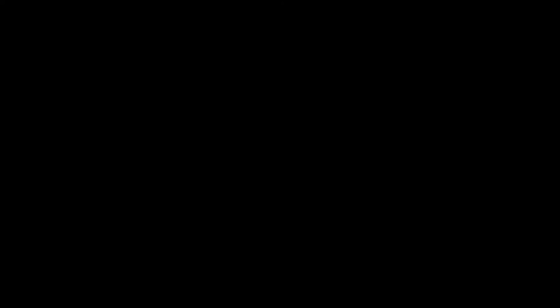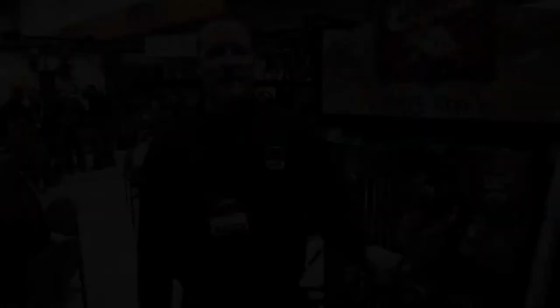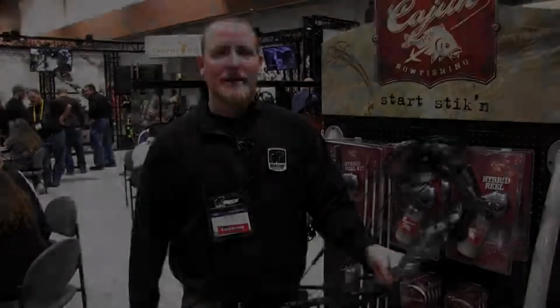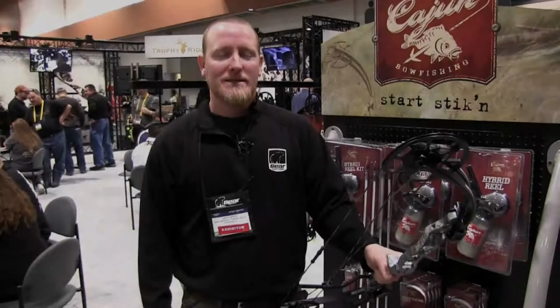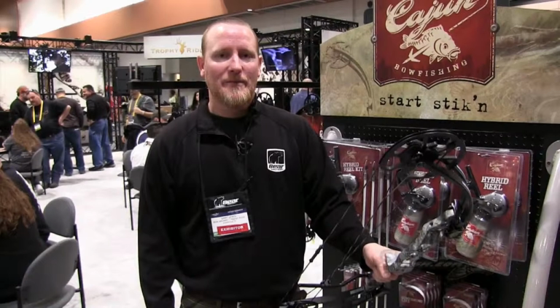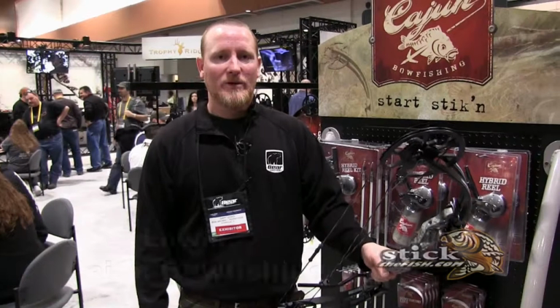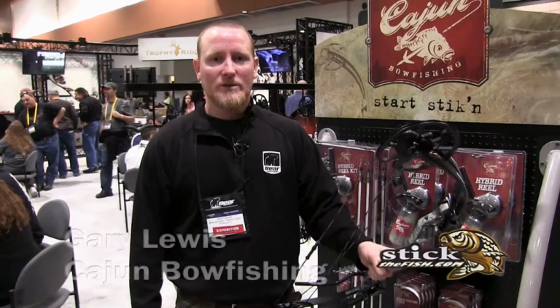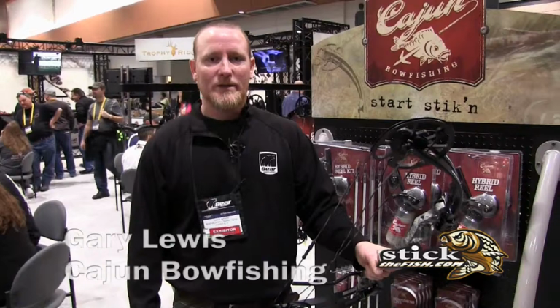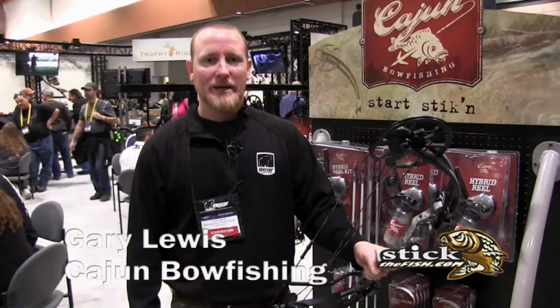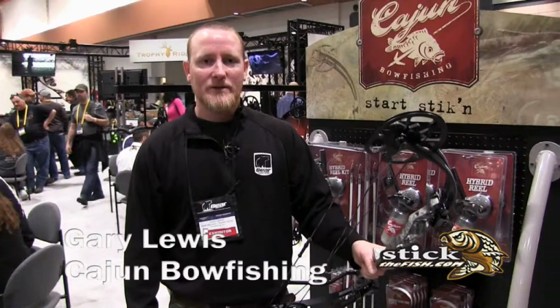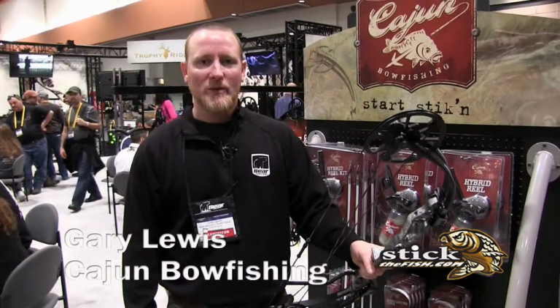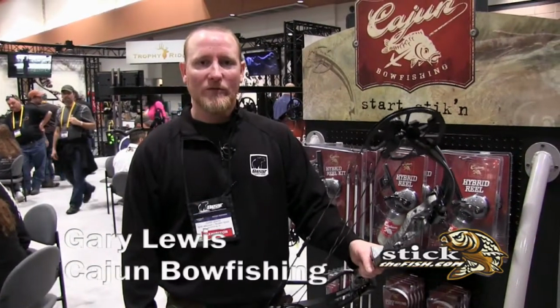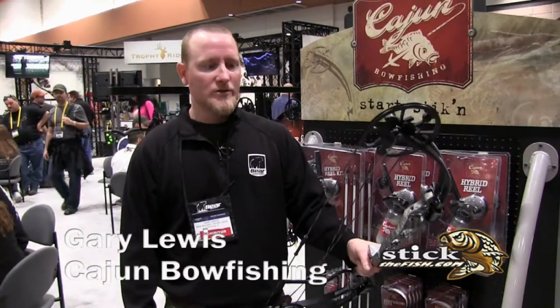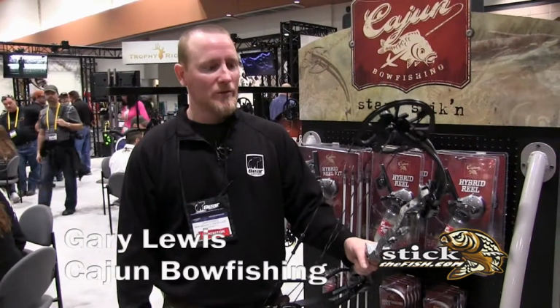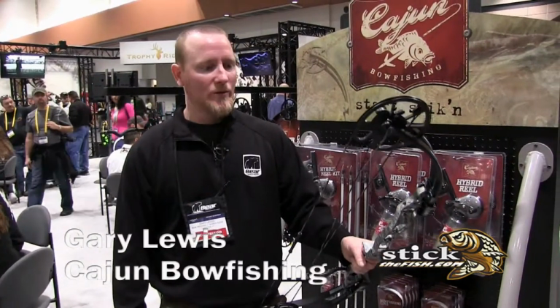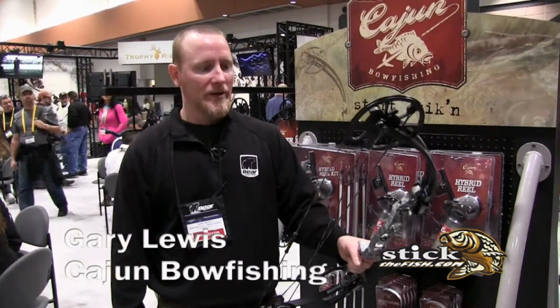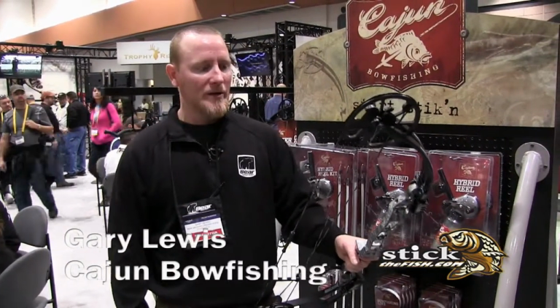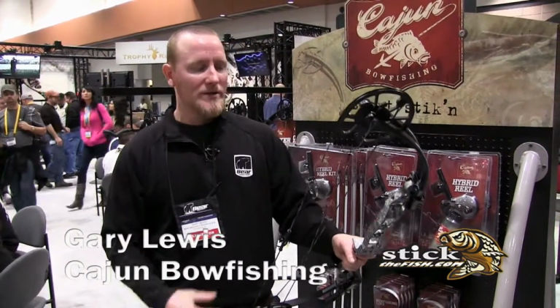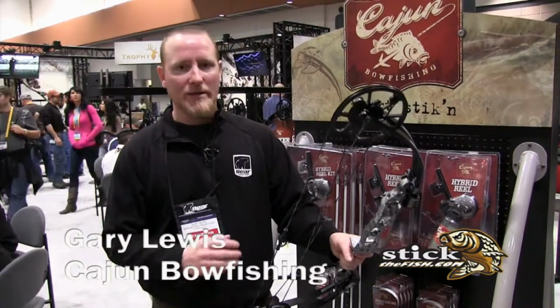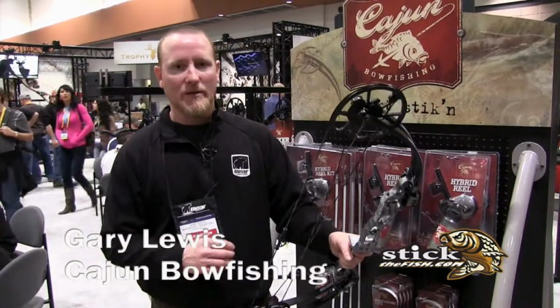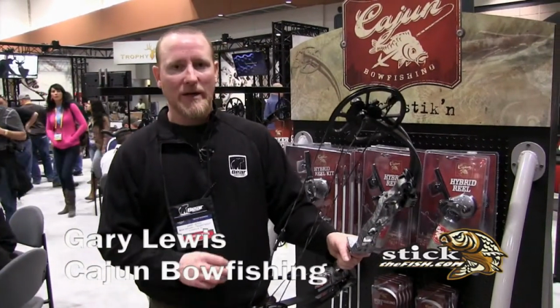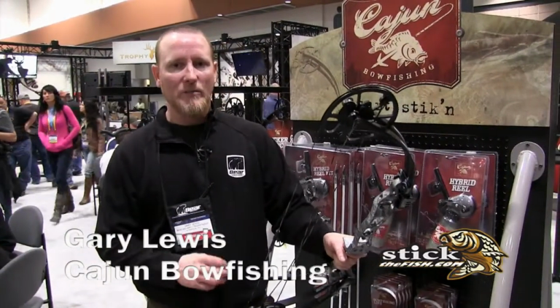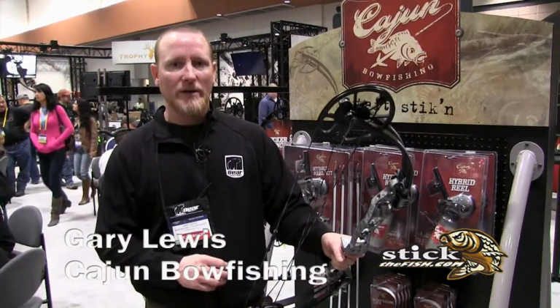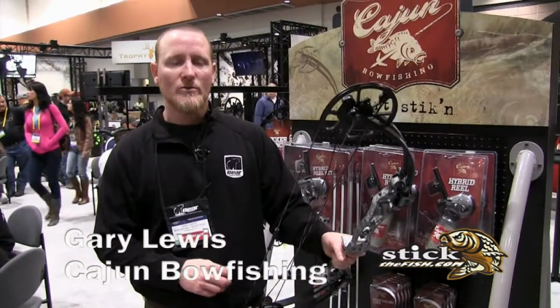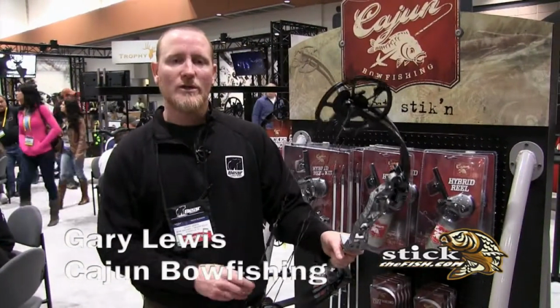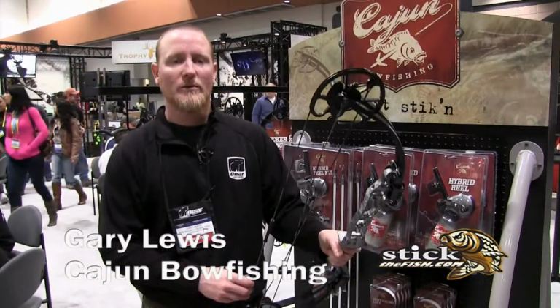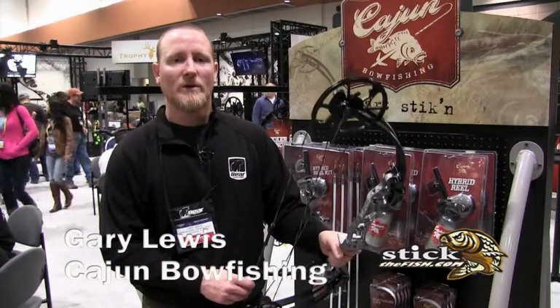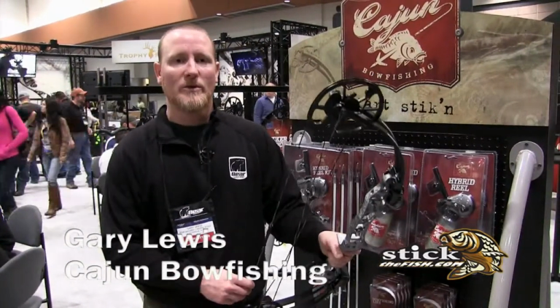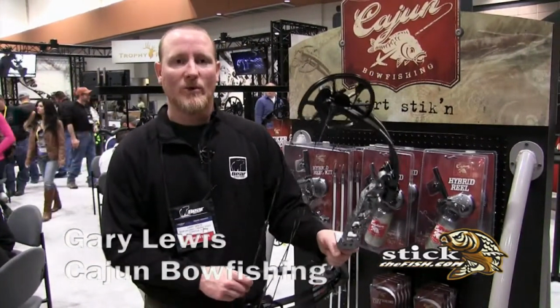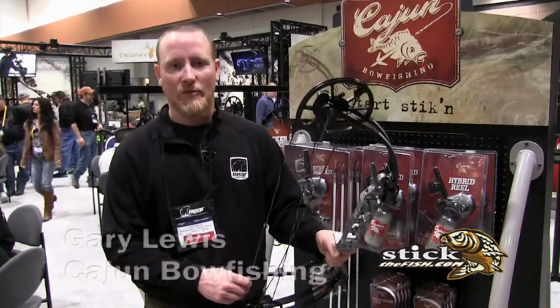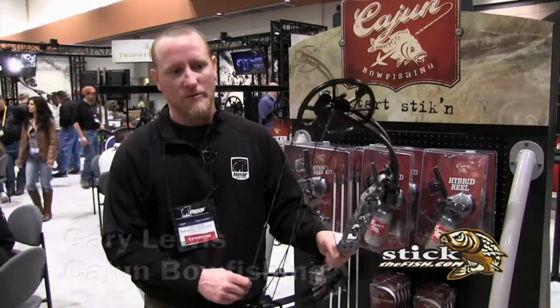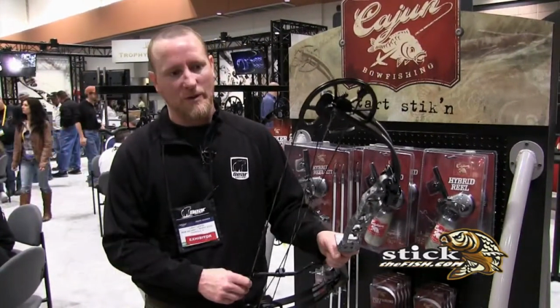Hey guys, I'm Gary Lewis here at the Cajun Bow Fishing Booth, and I'm here to tell you about our brand new Sucker Punch bow fishing bow.